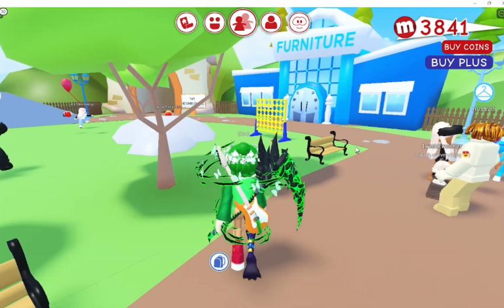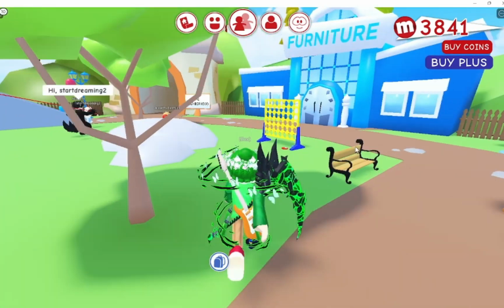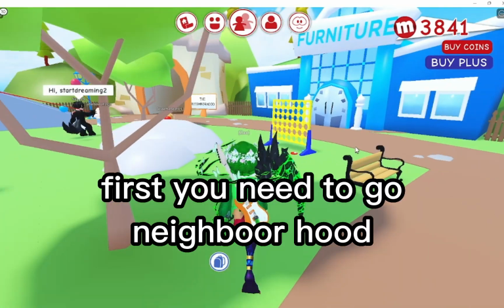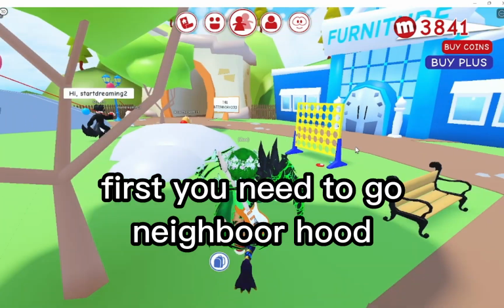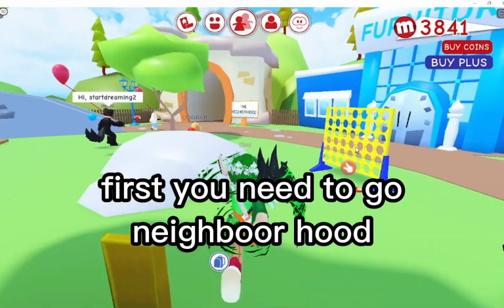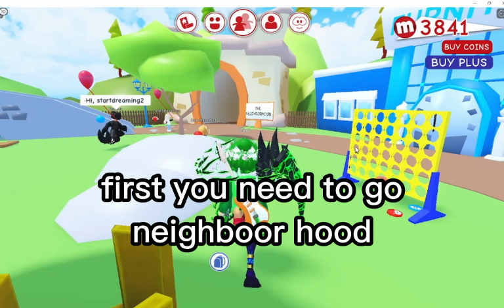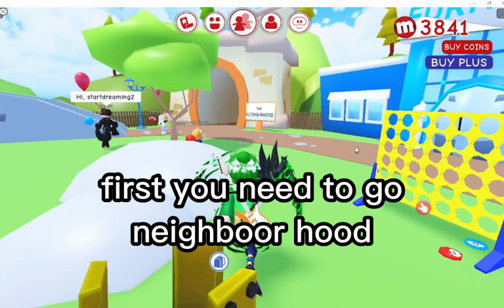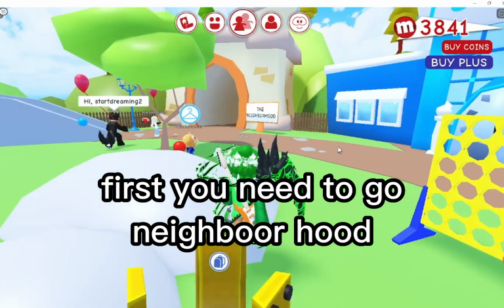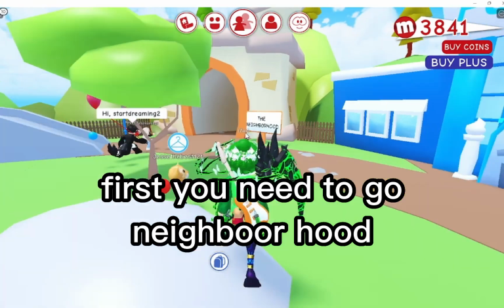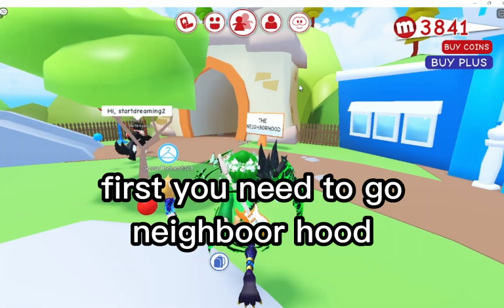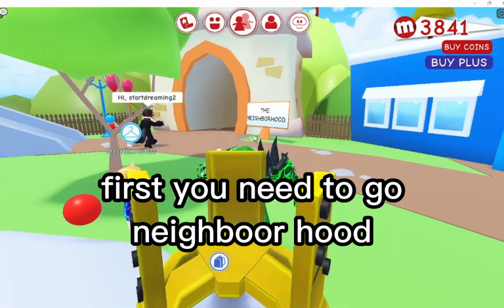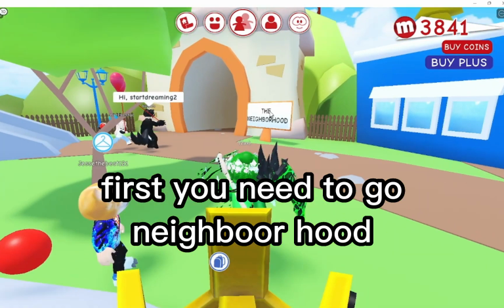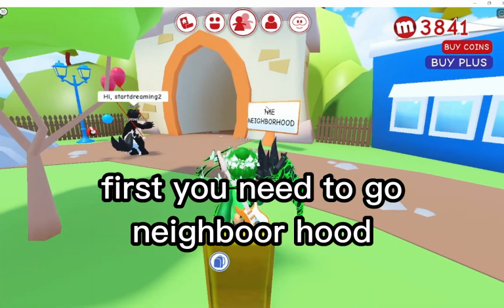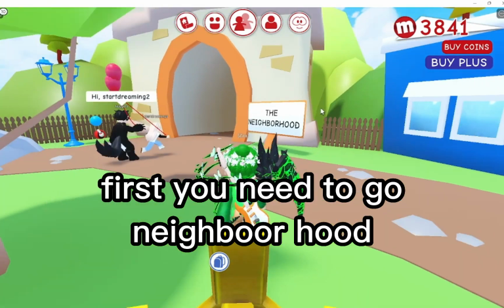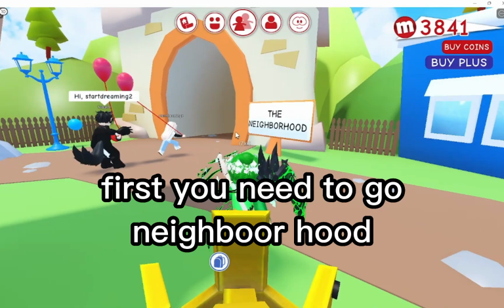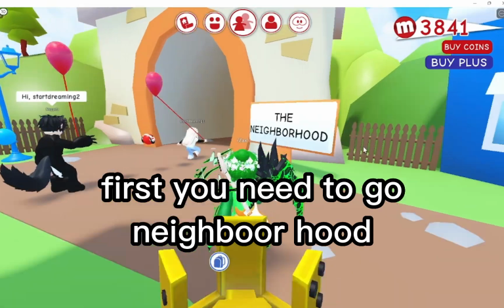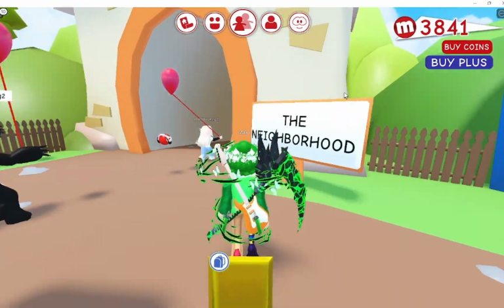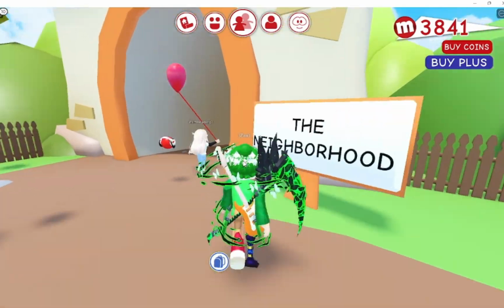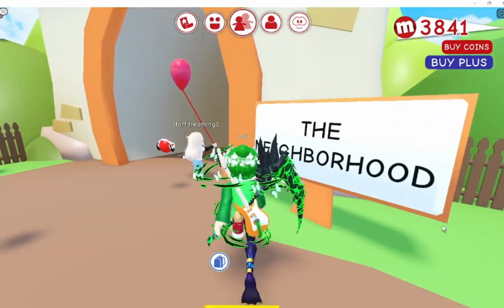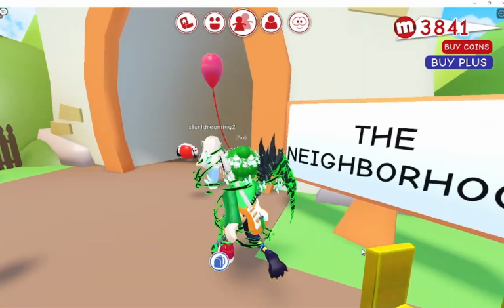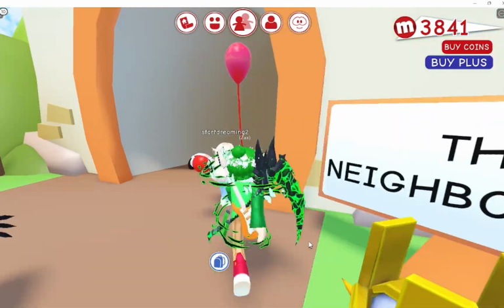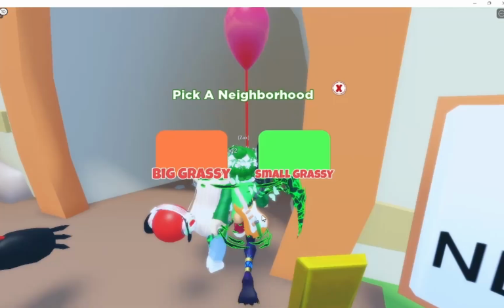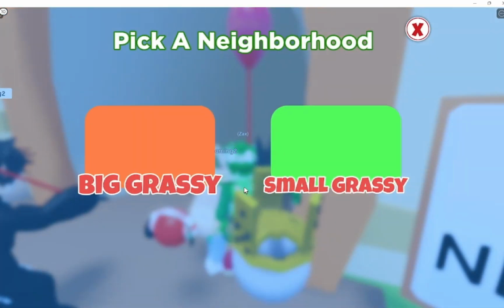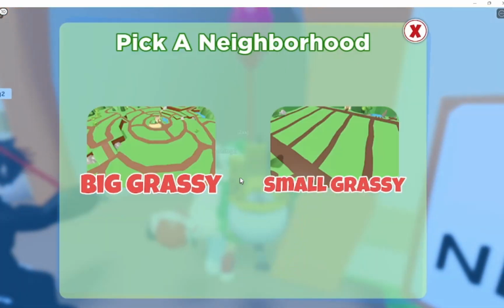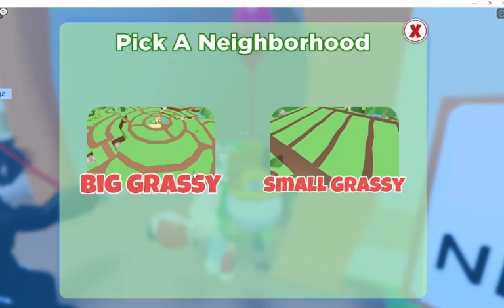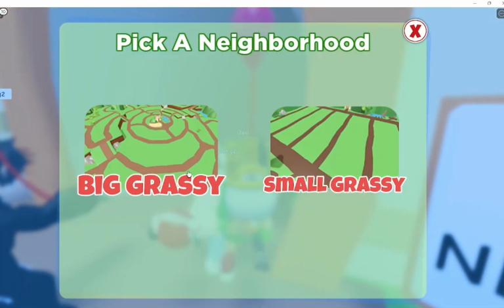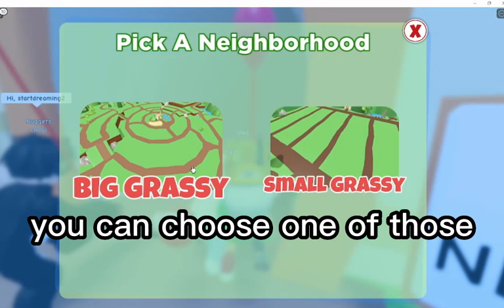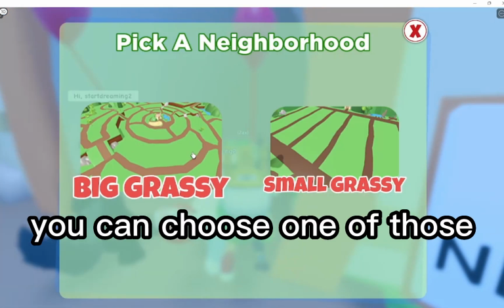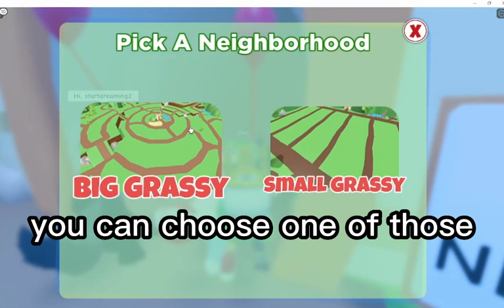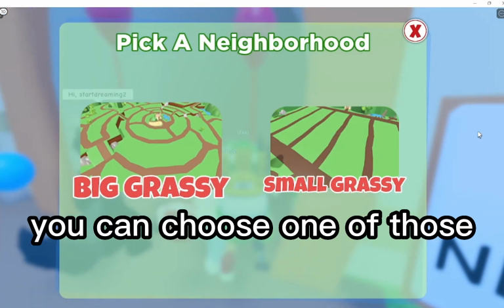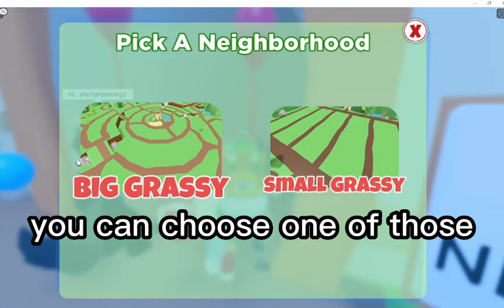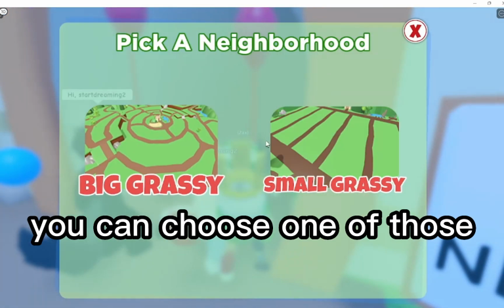First, you need to go to Neighborhood. You can choose one of those.